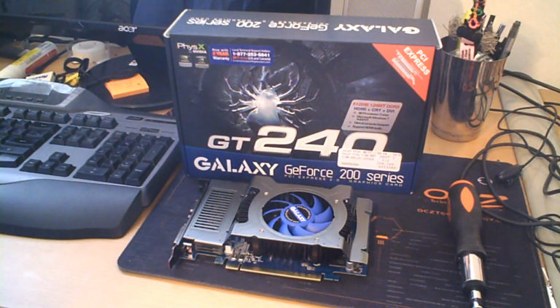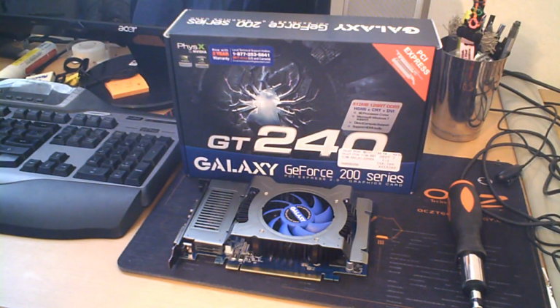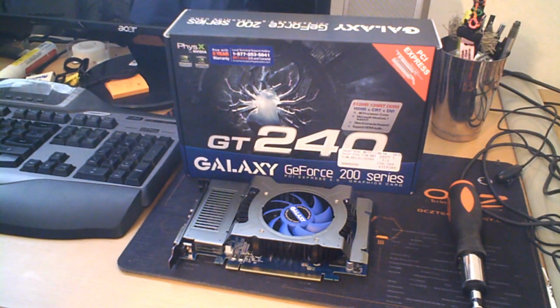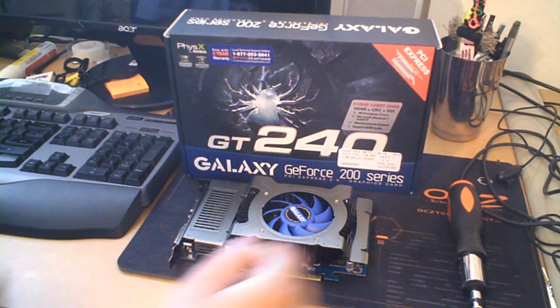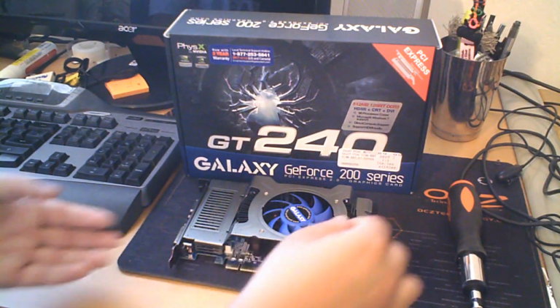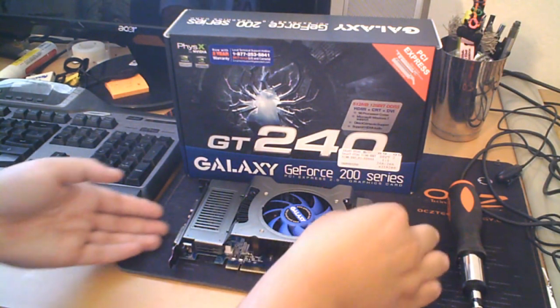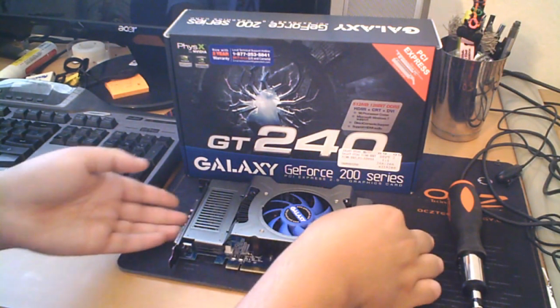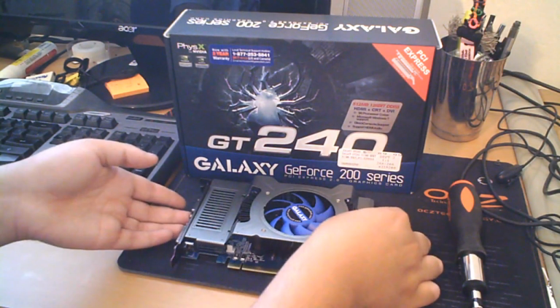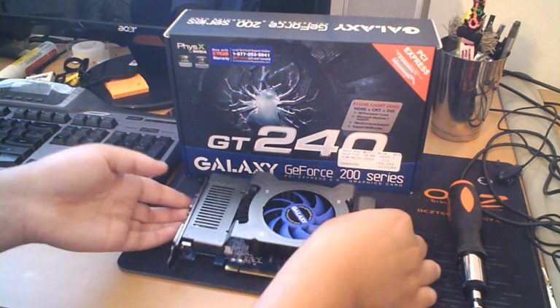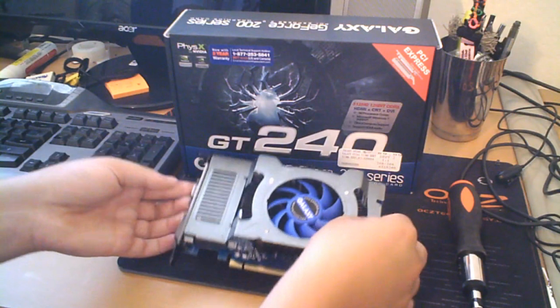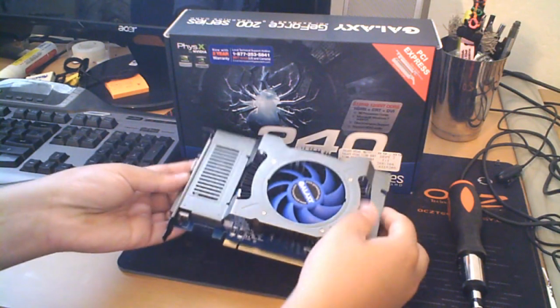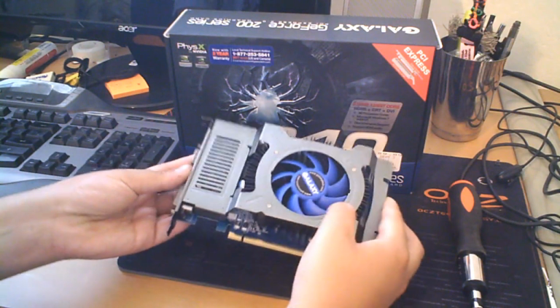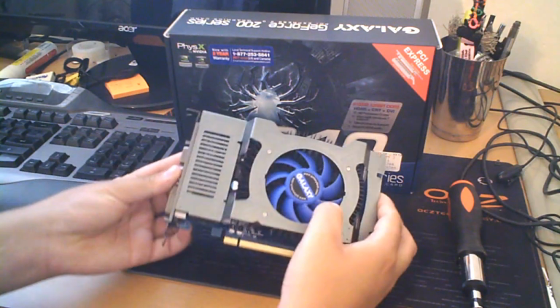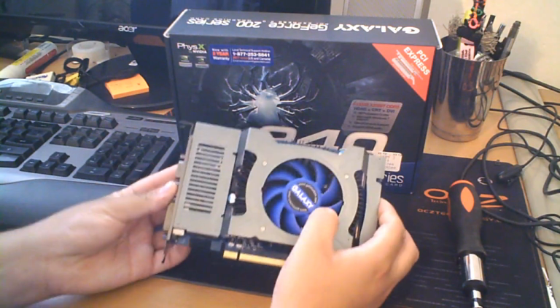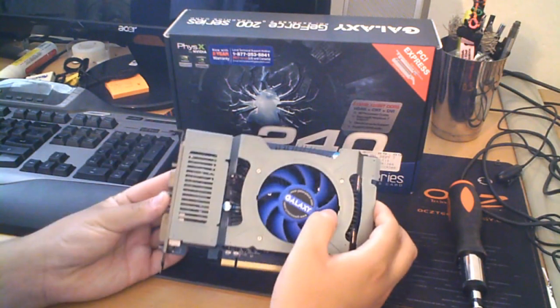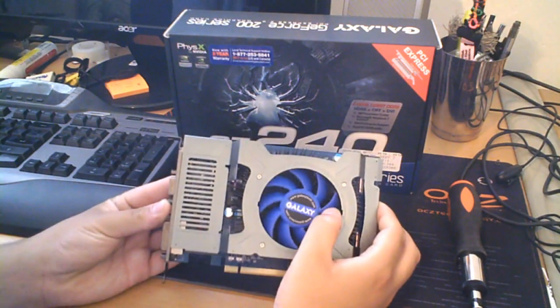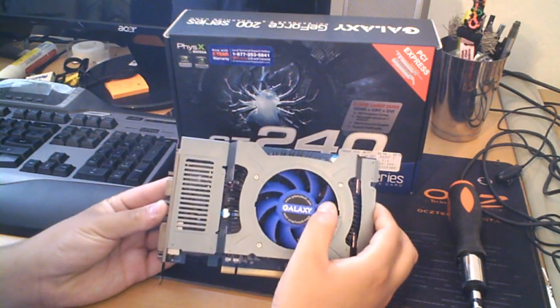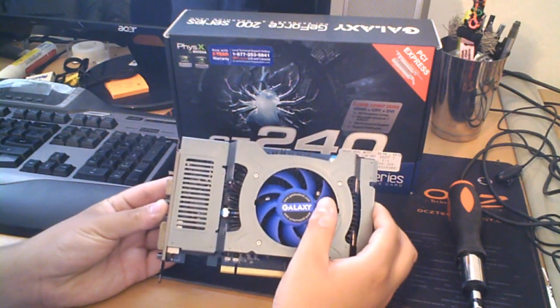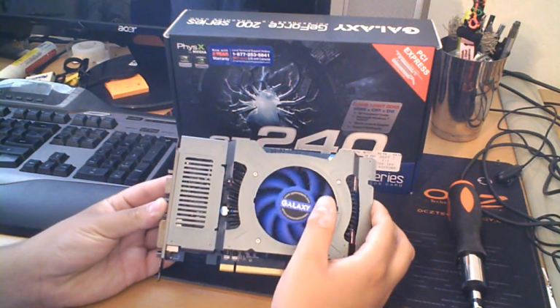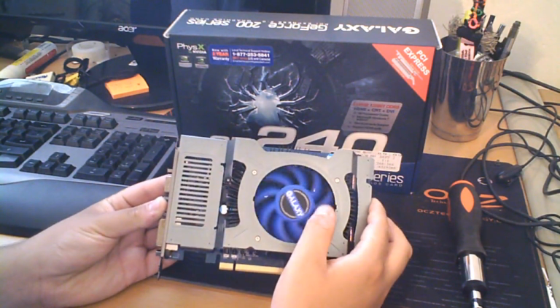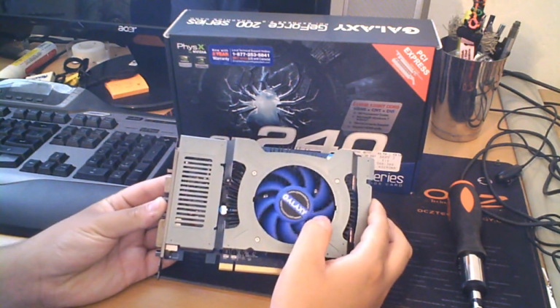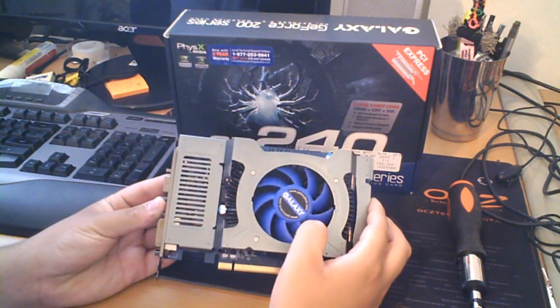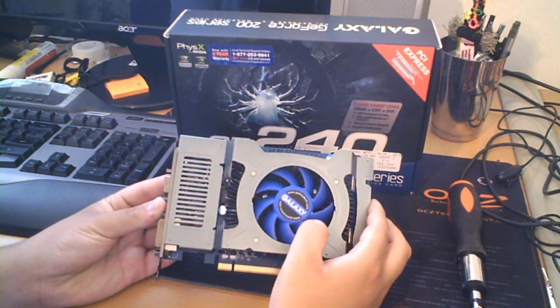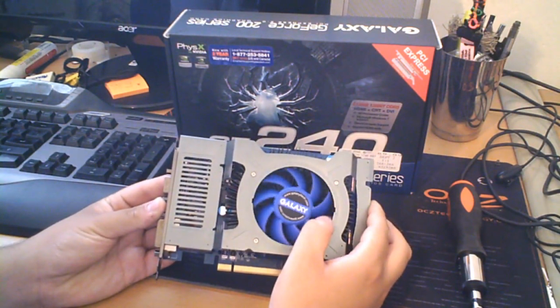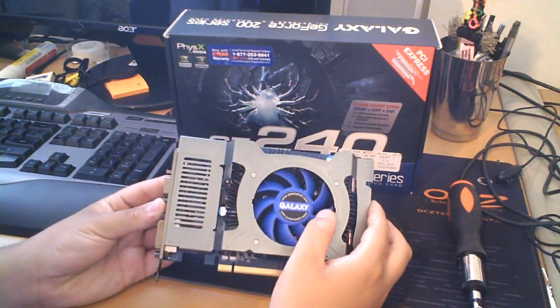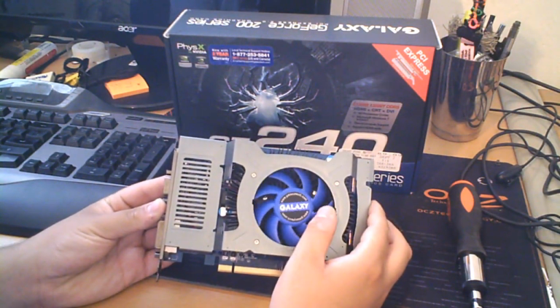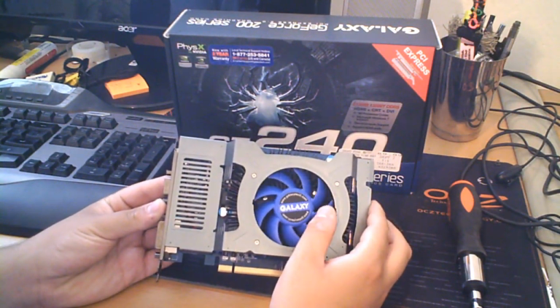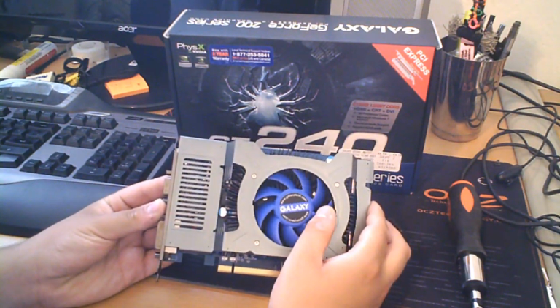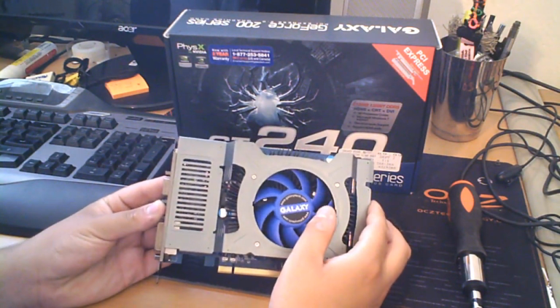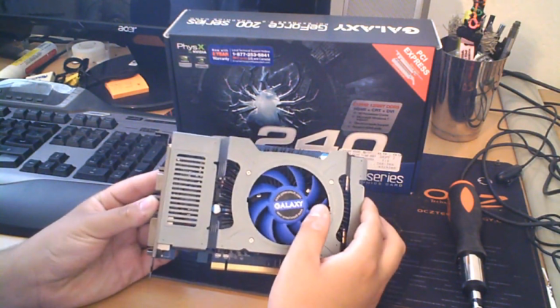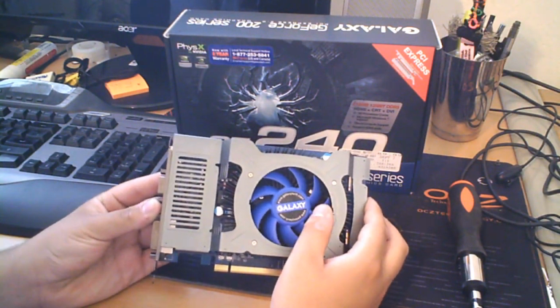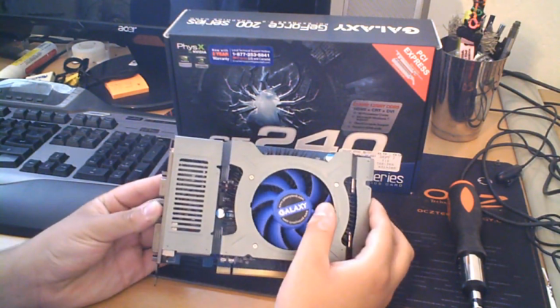Hey guys, Danny here with another review video. Today I'm reviewing the Galaxy GT240 NVIDIA graphics card.